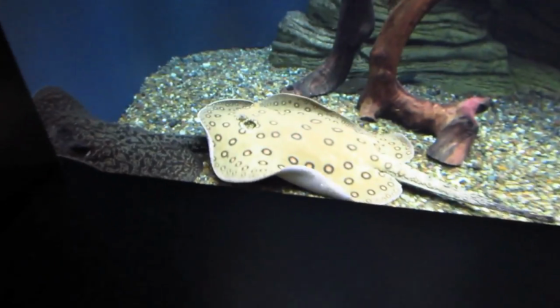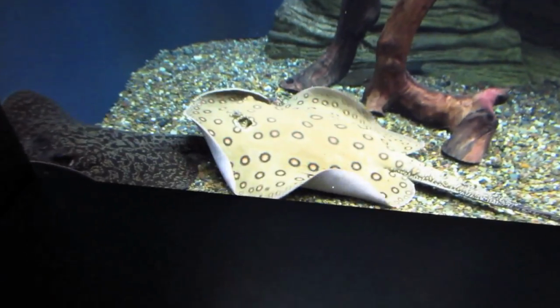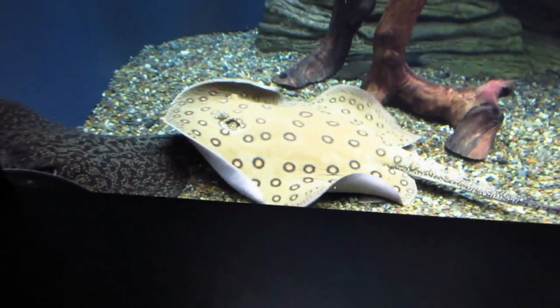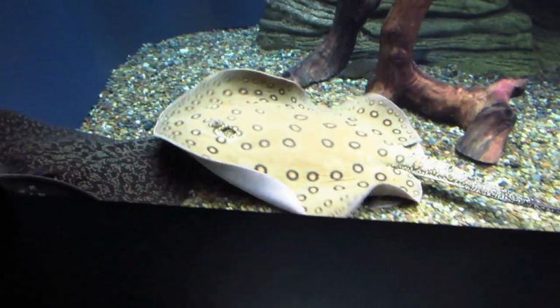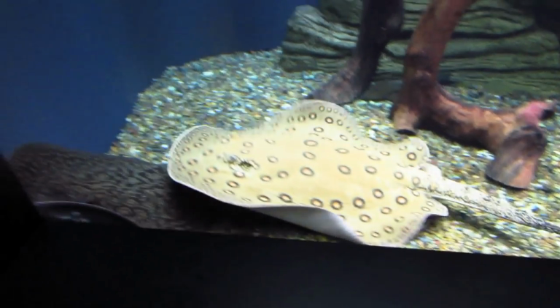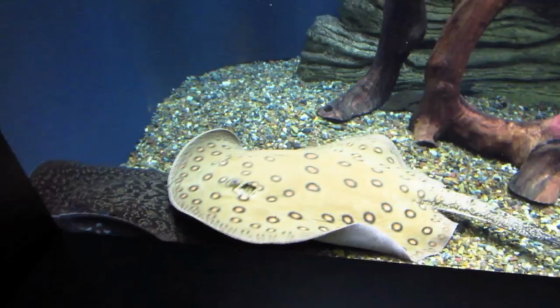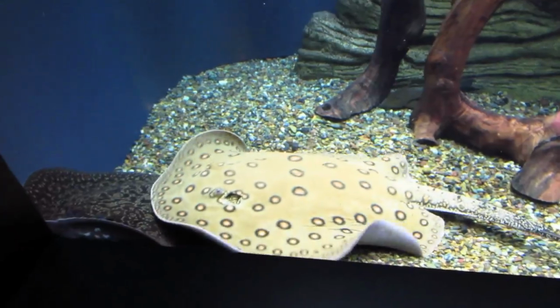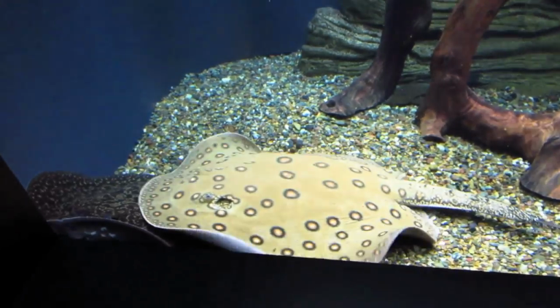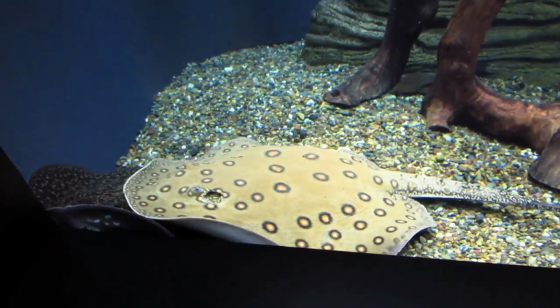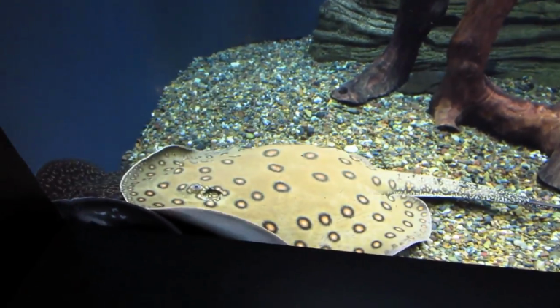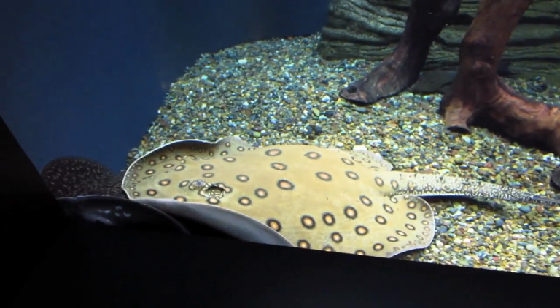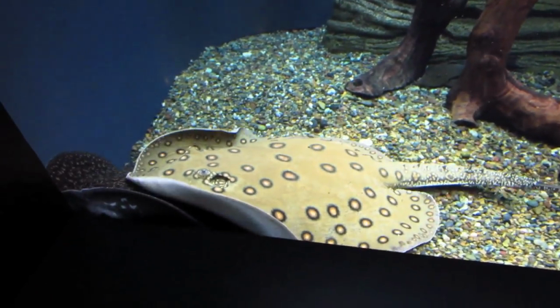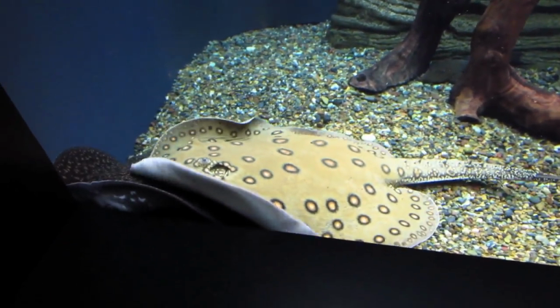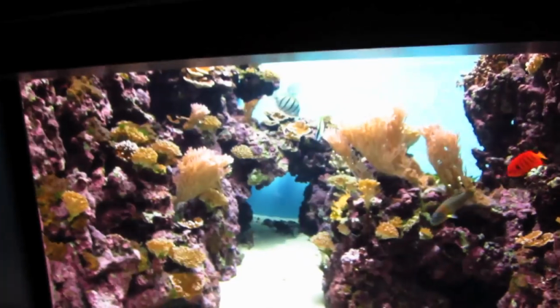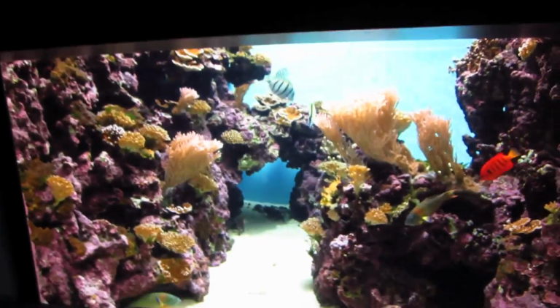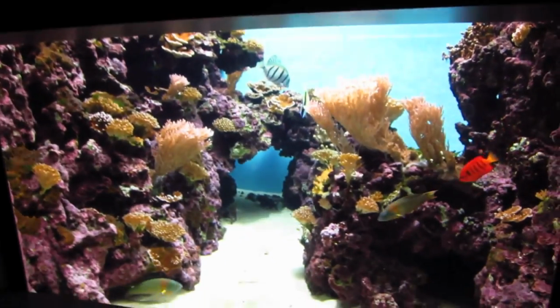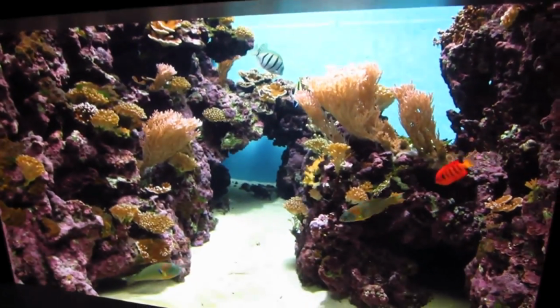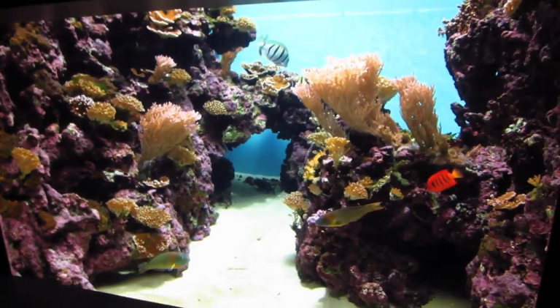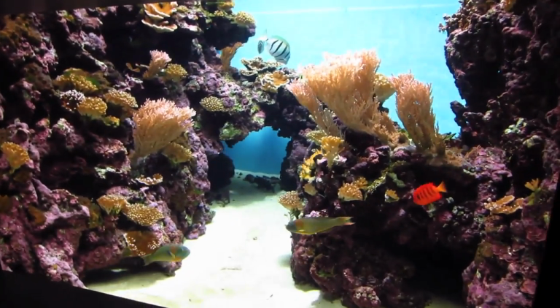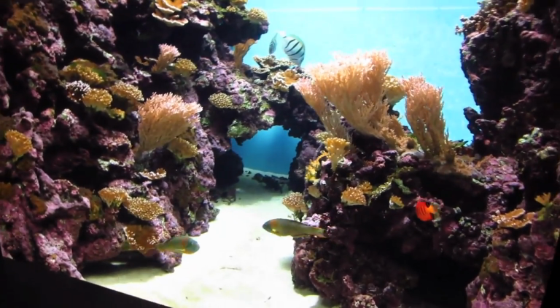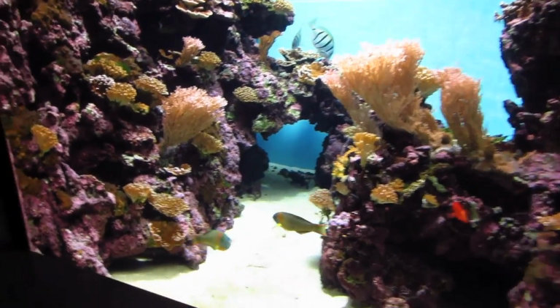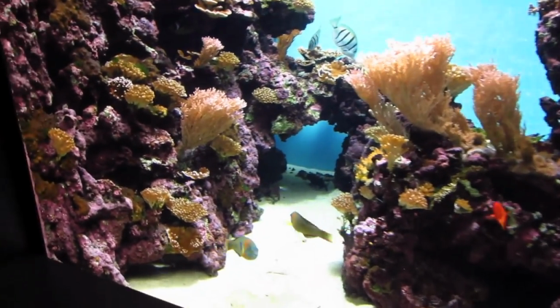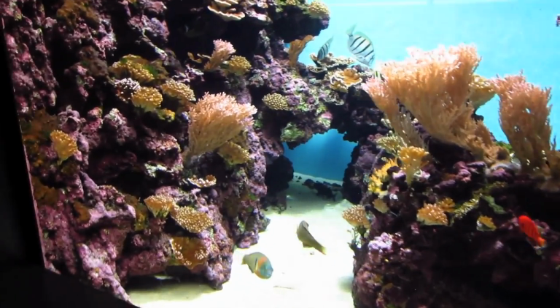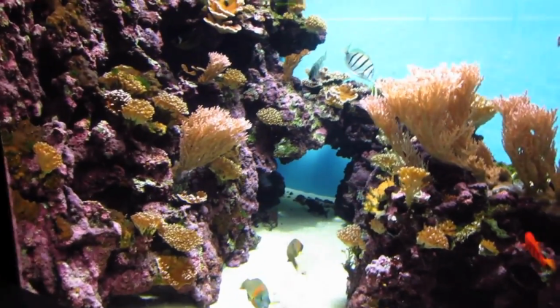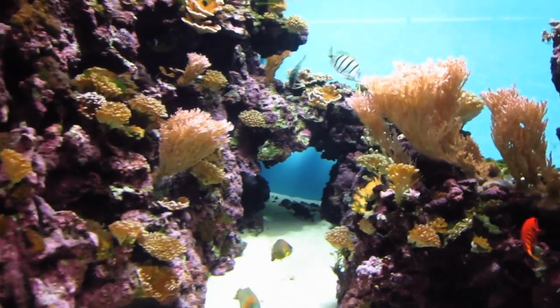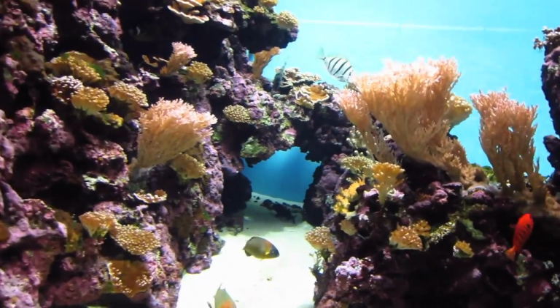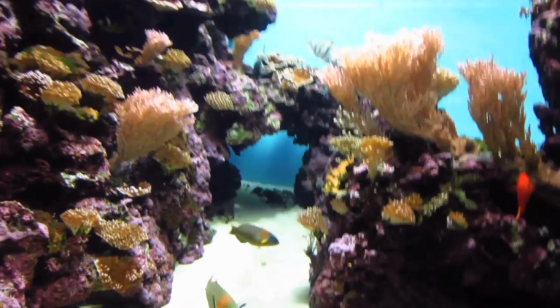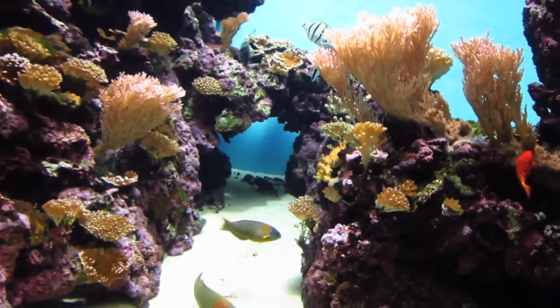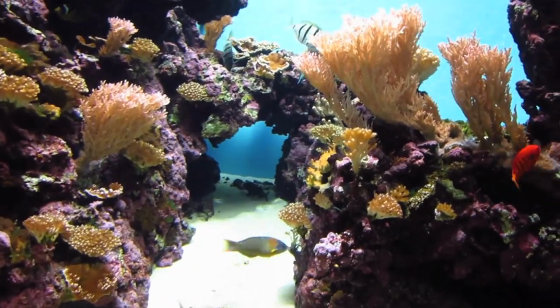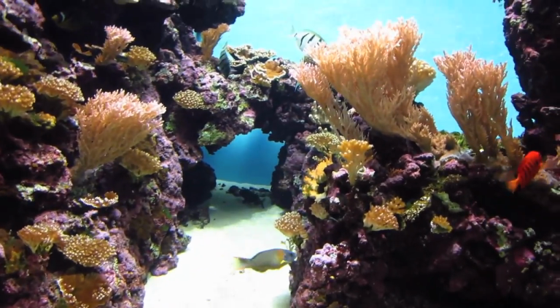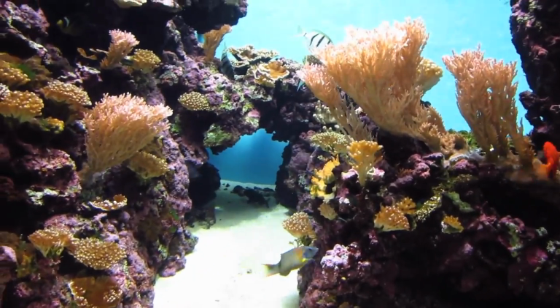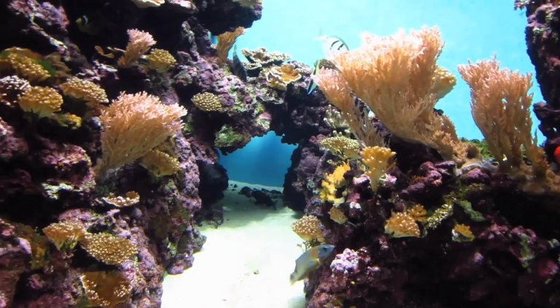The most expensive fish I saw that they sold was candy basslet — it was on sale for $10,000. The thing is they're like neon colored but they just like to hide all the time, so I'm like, what's the point of having a neon fish if it just hides? Look at that — they're stingrays. You don't wanna step on these. This is what Hanauma Bay used to look like before everyone trampled the corals.